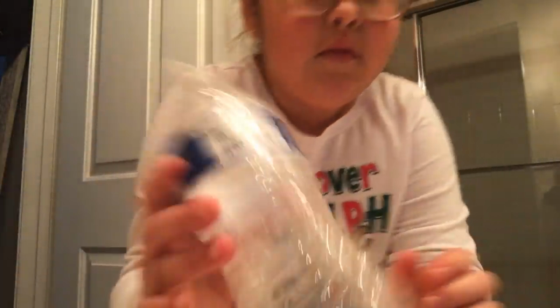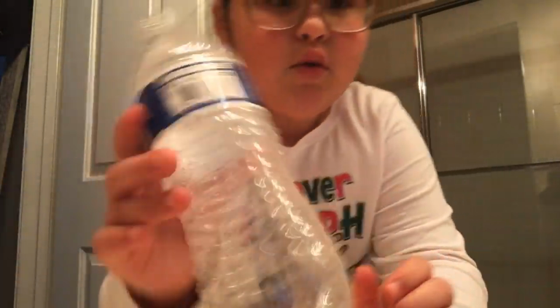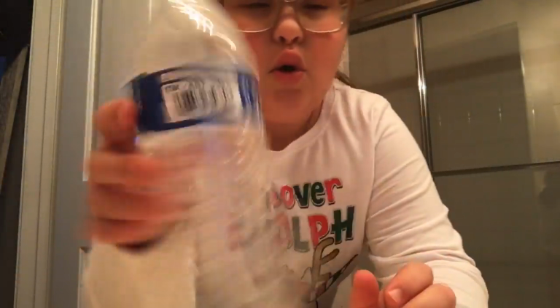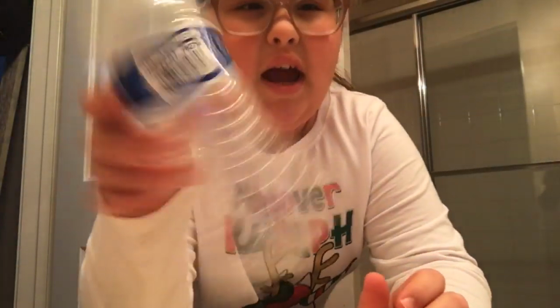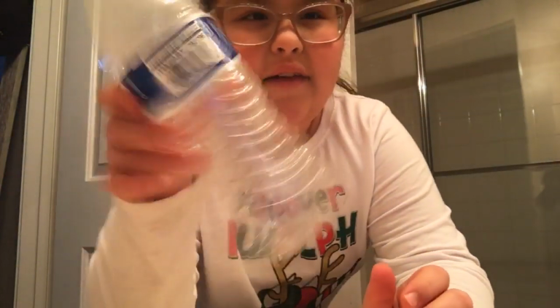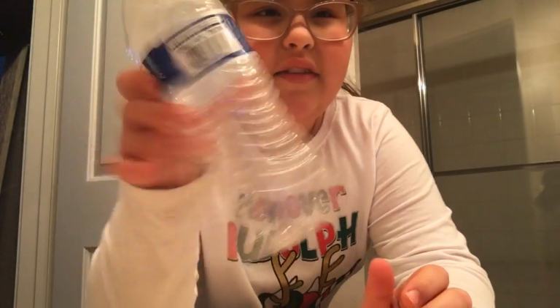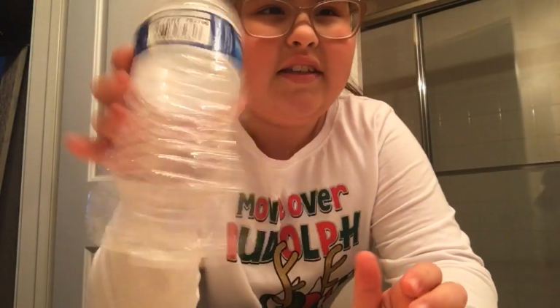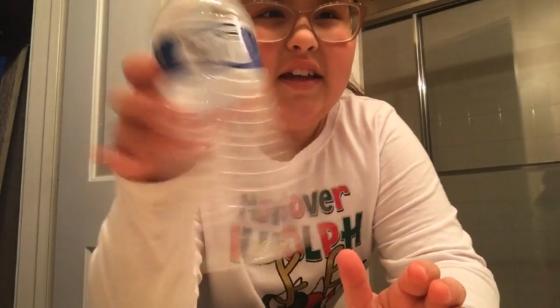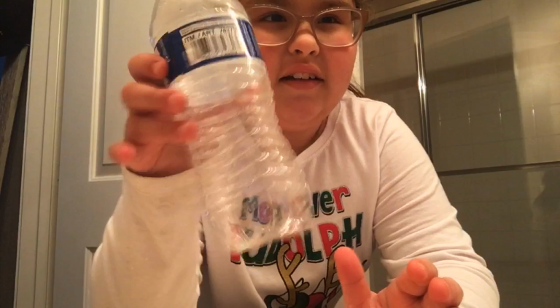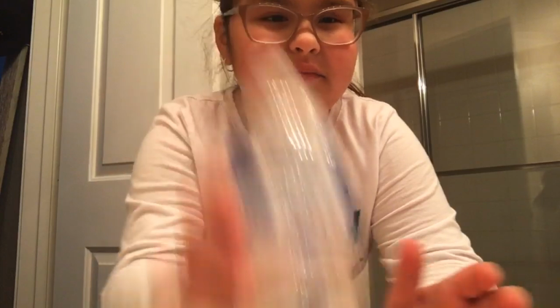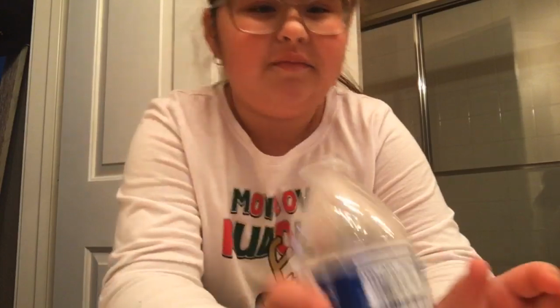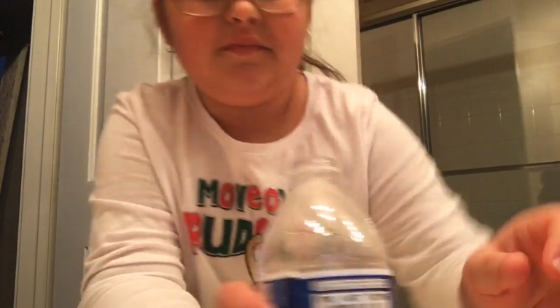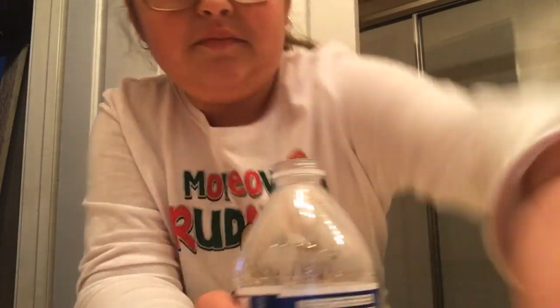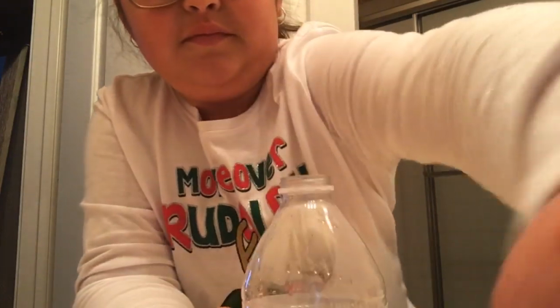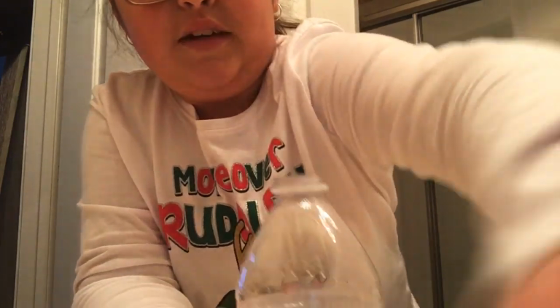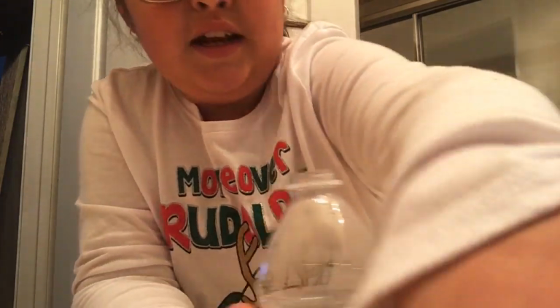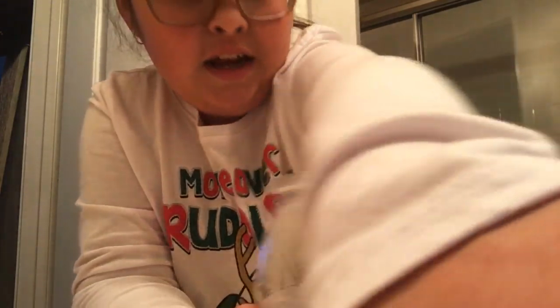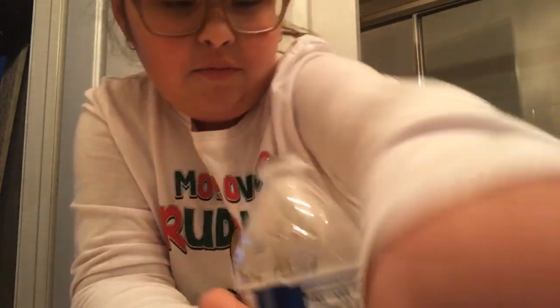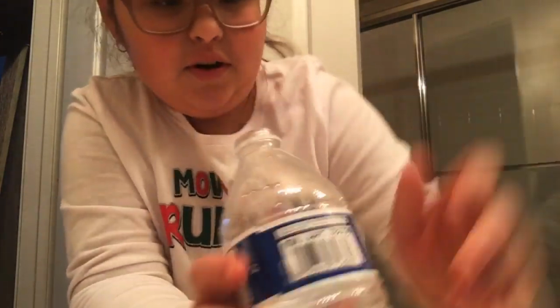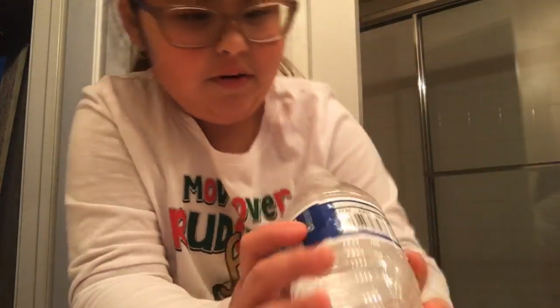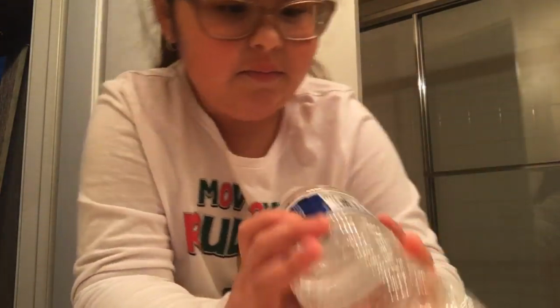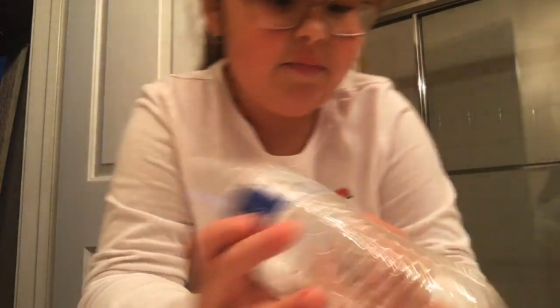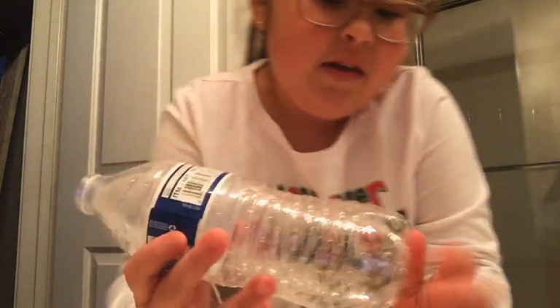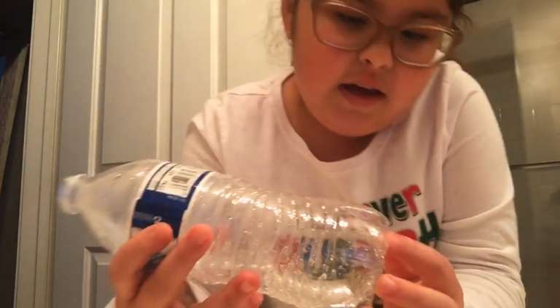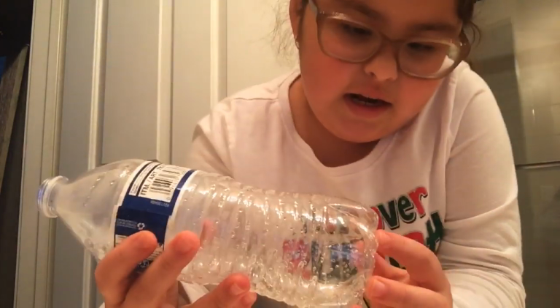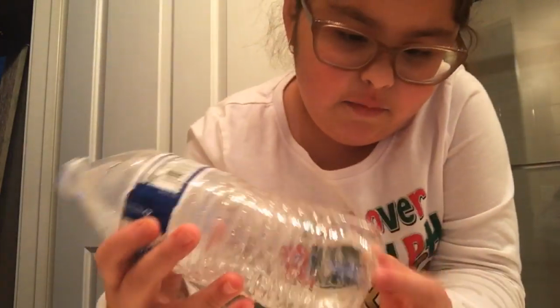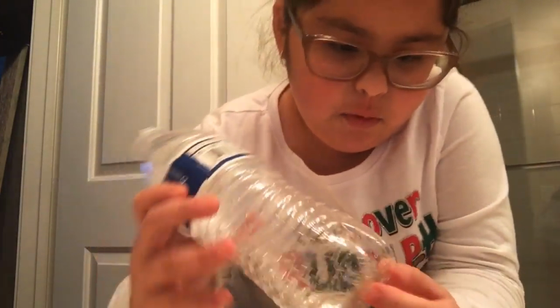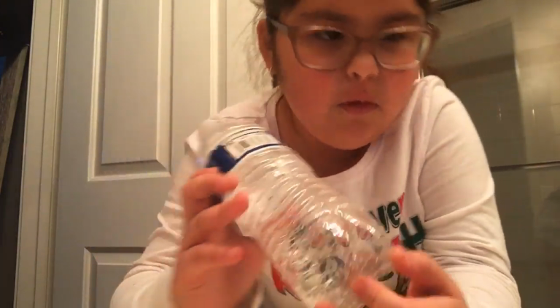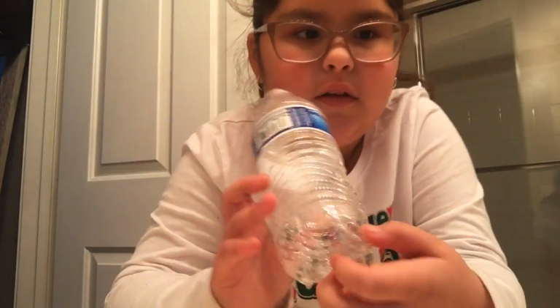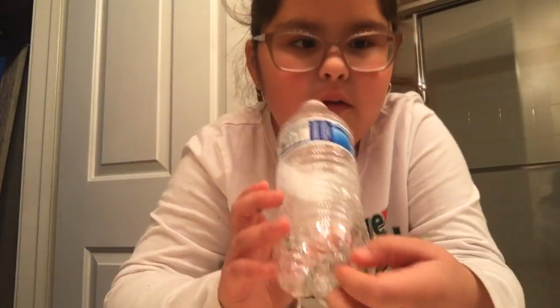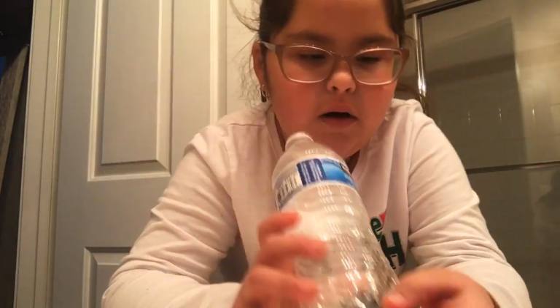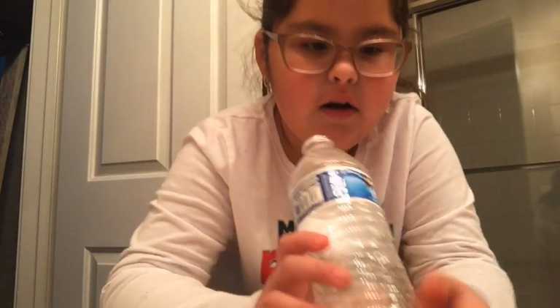So I have this thing, and I have water, and I have a helium on it.